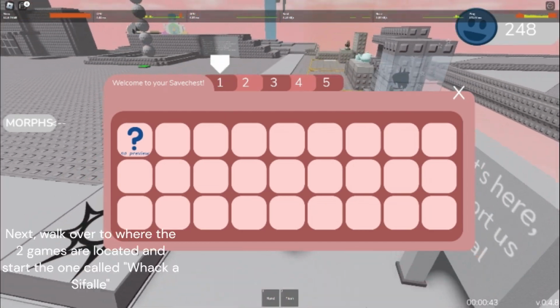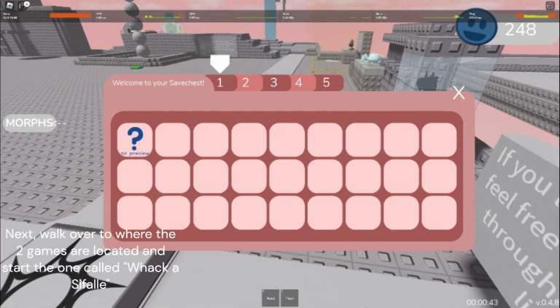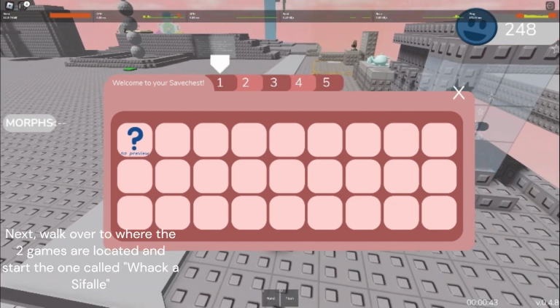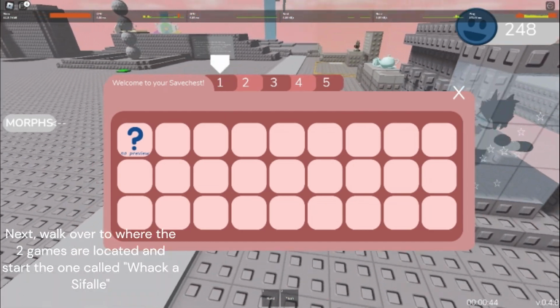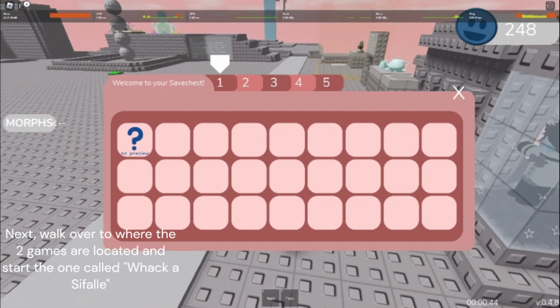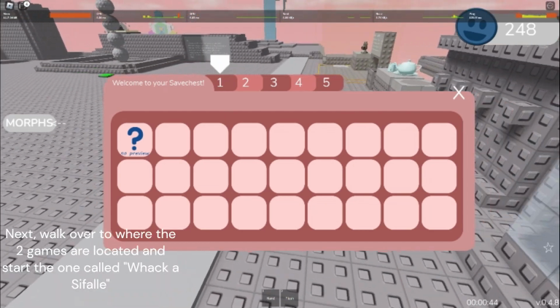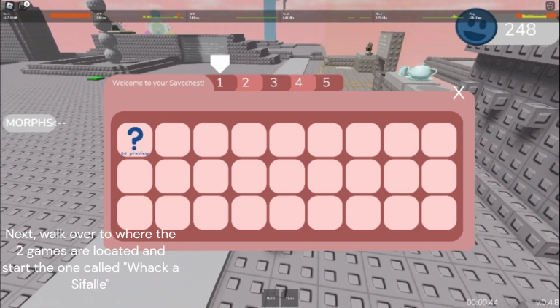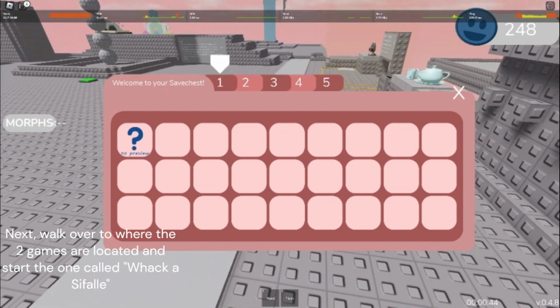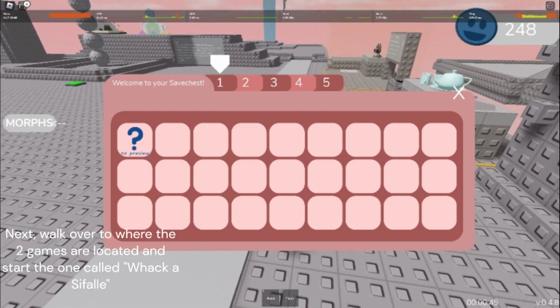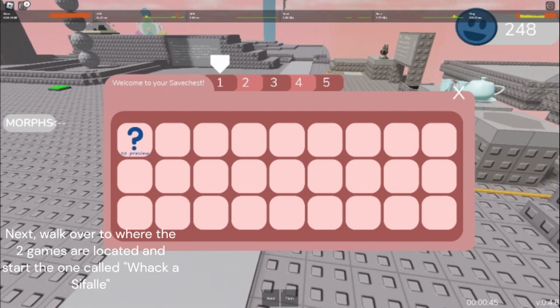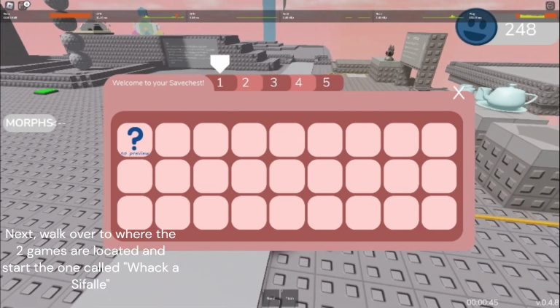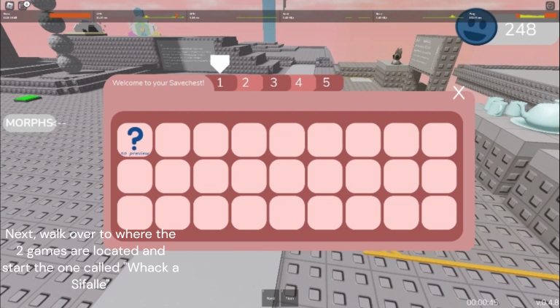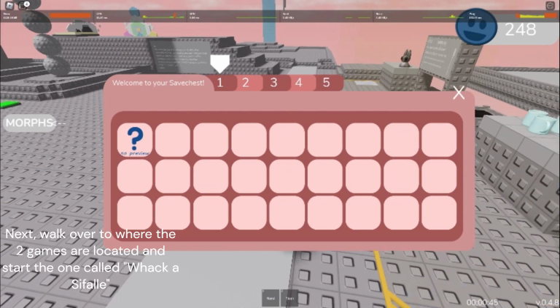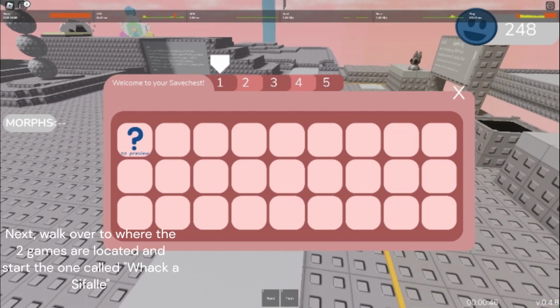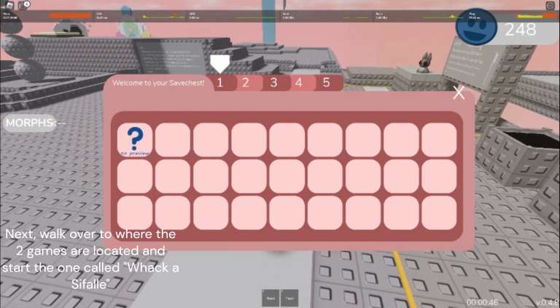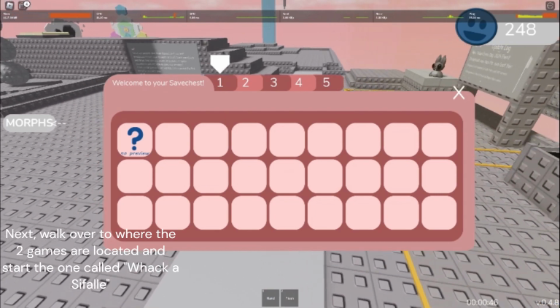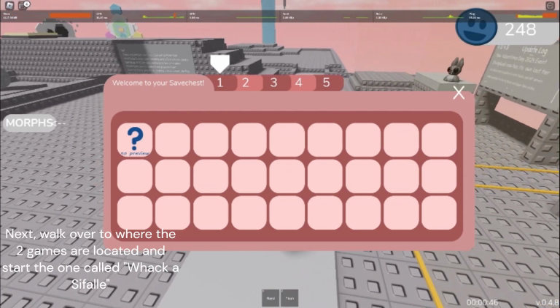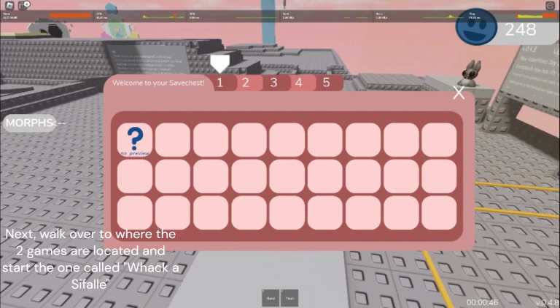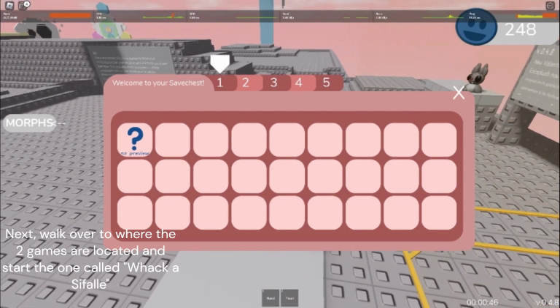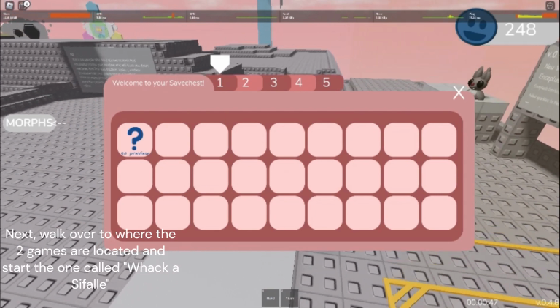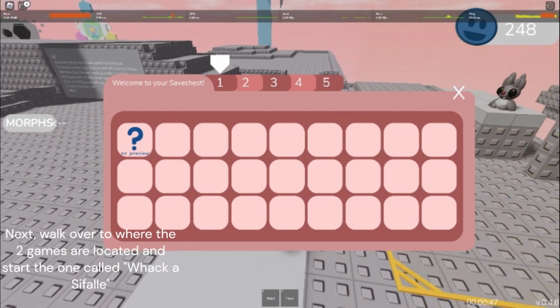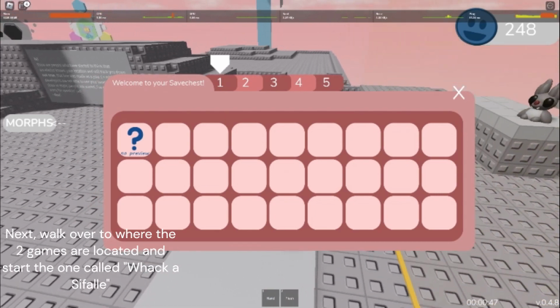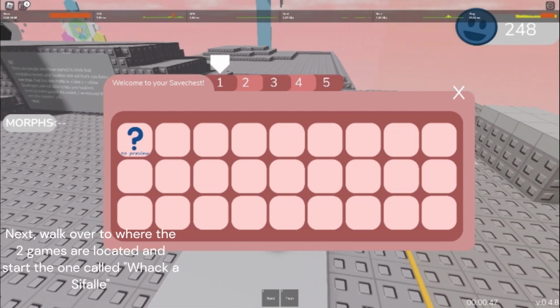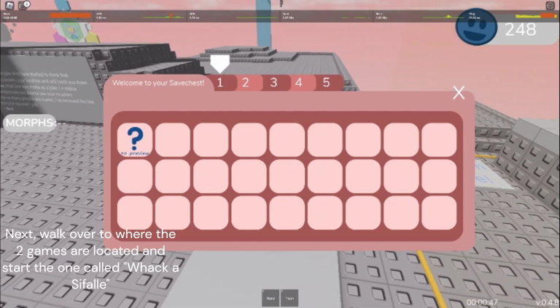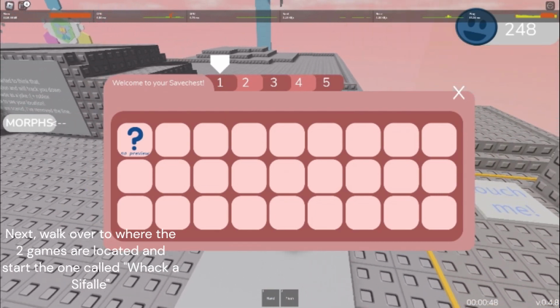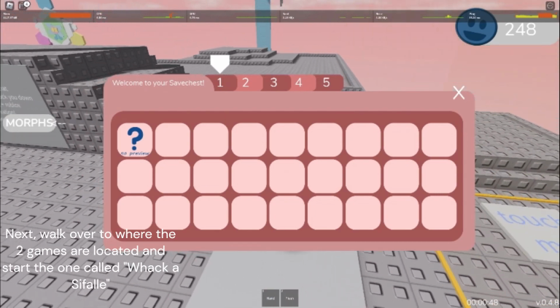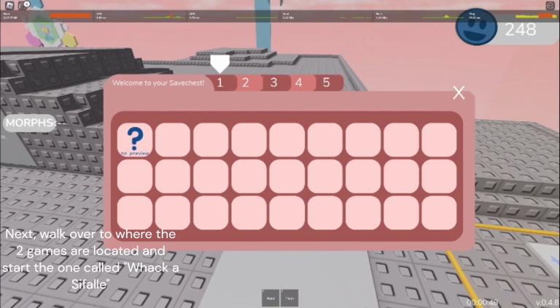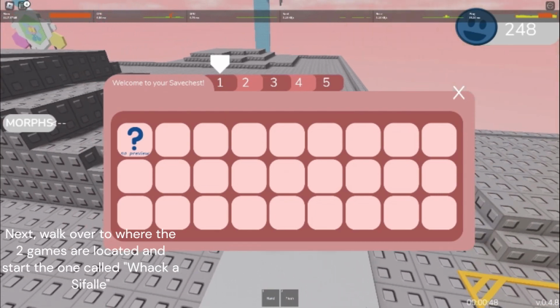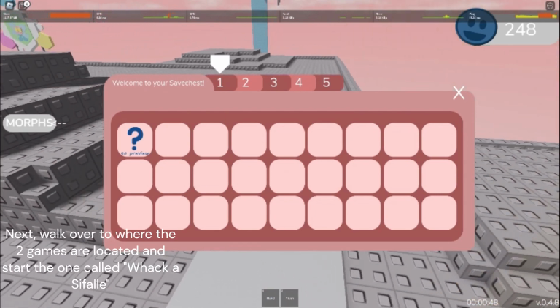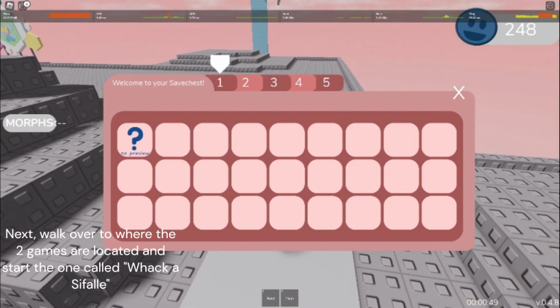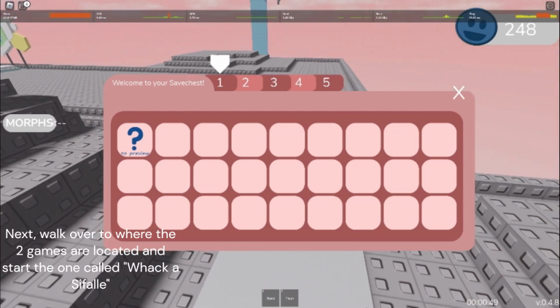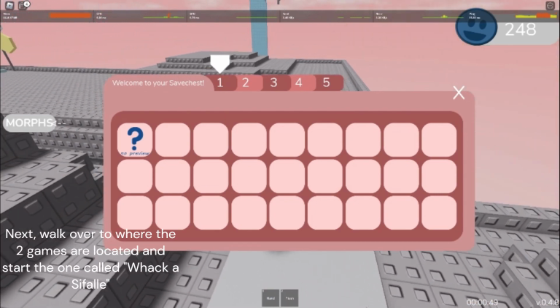Next, walk over to where the two games are located and start the one called Whackusafall.